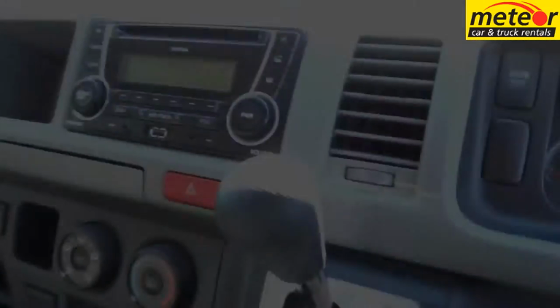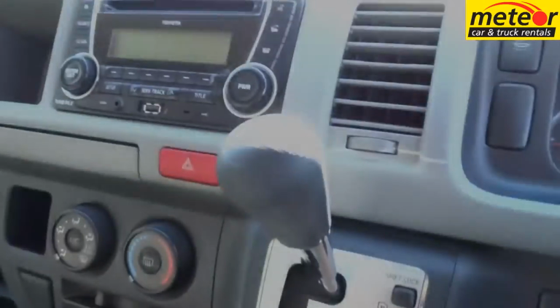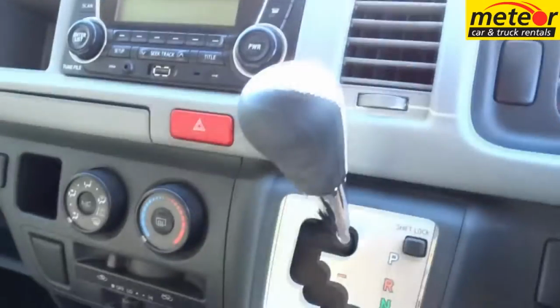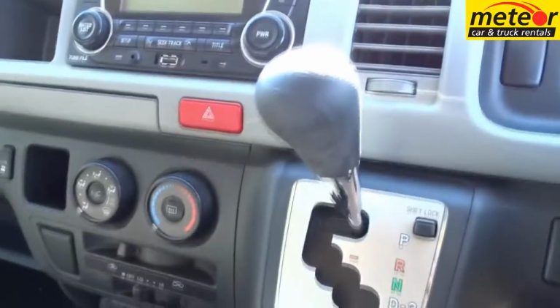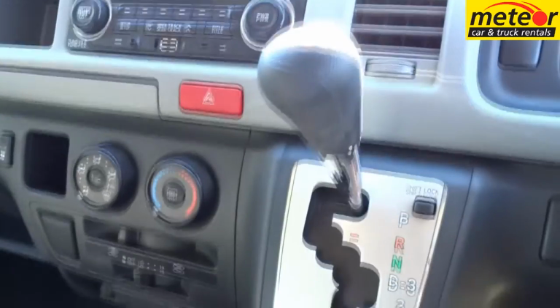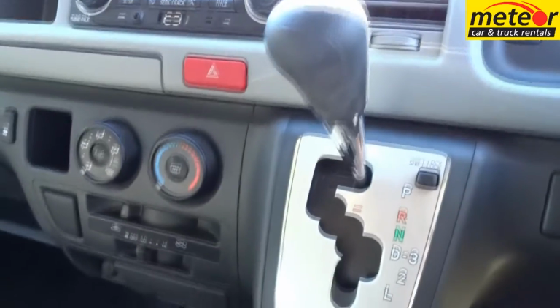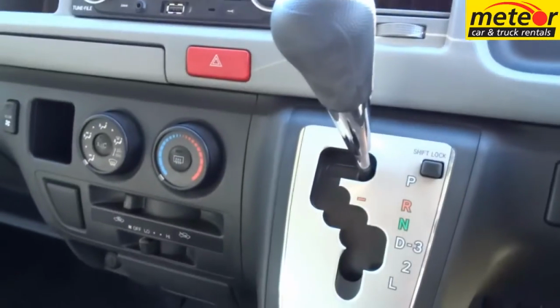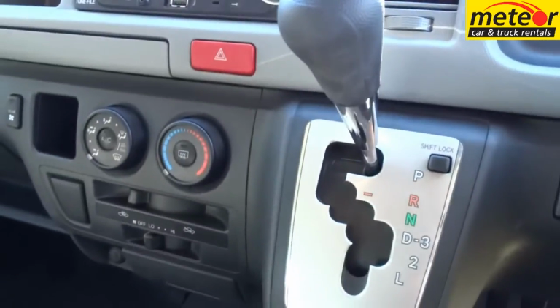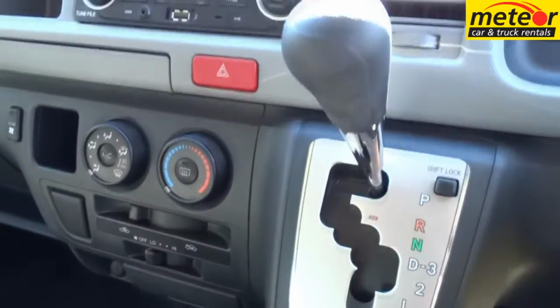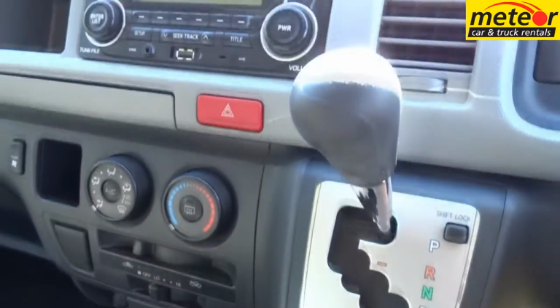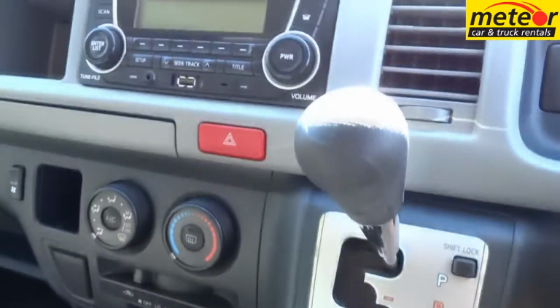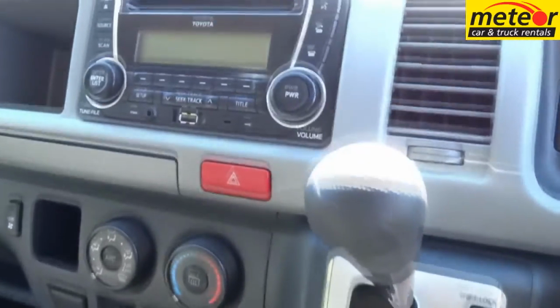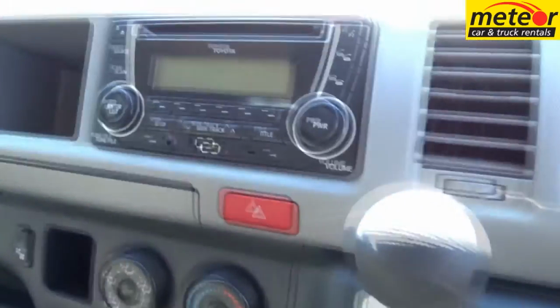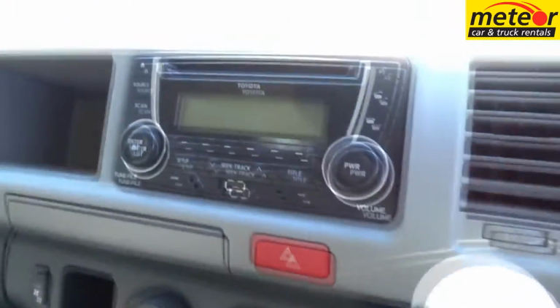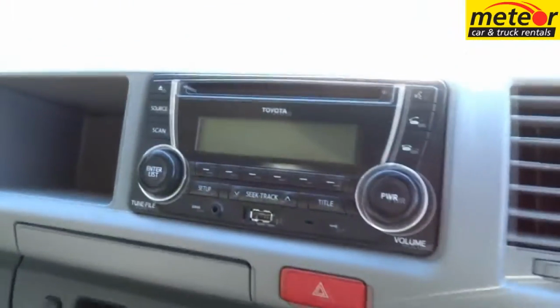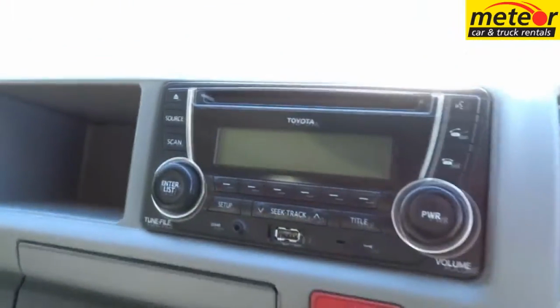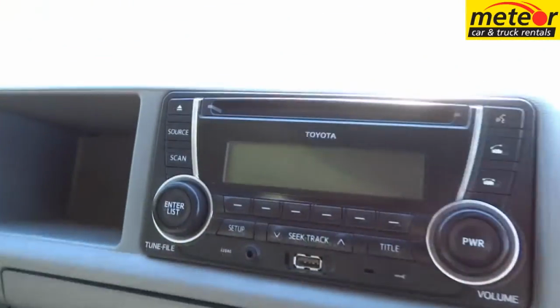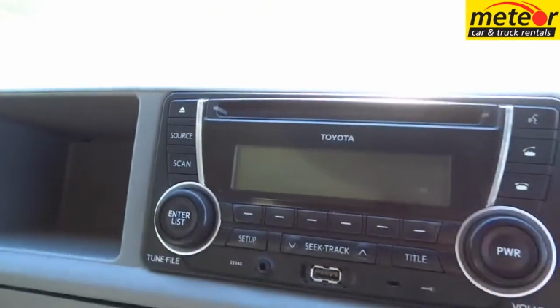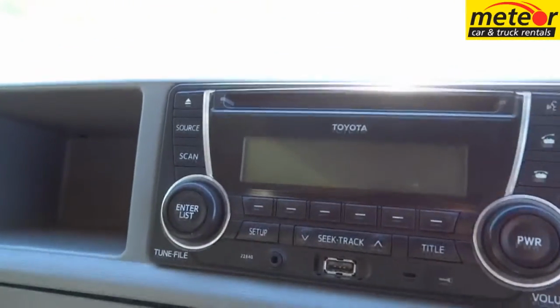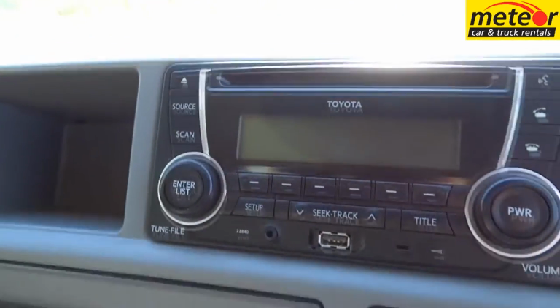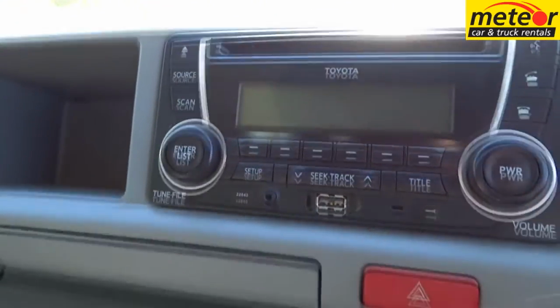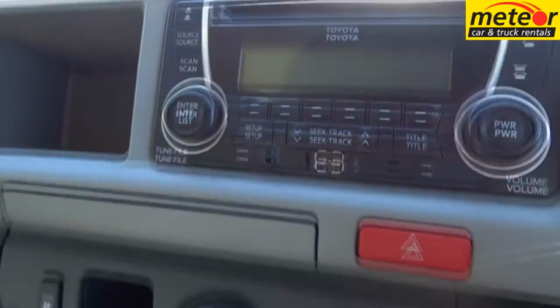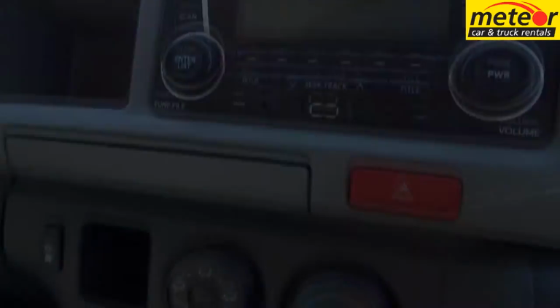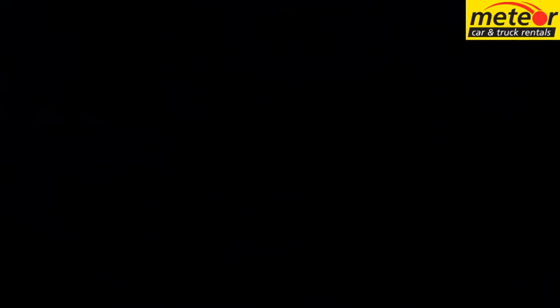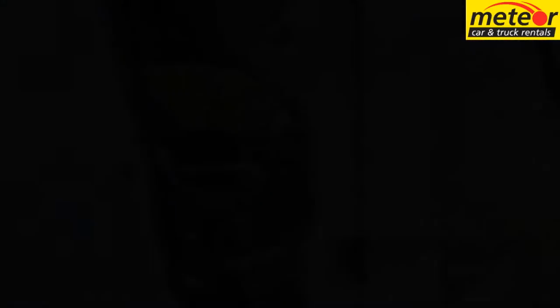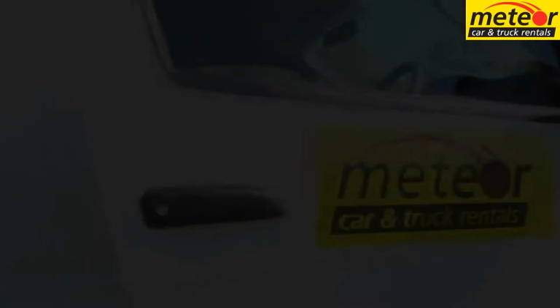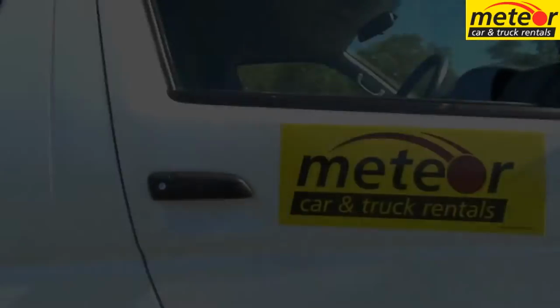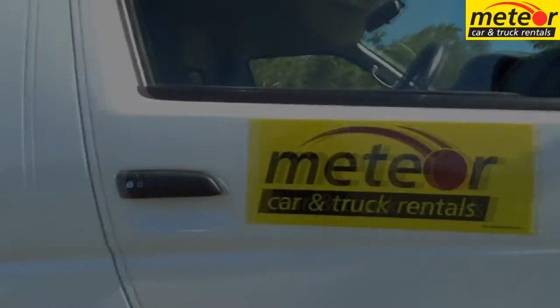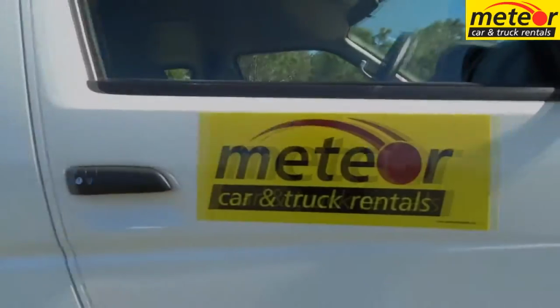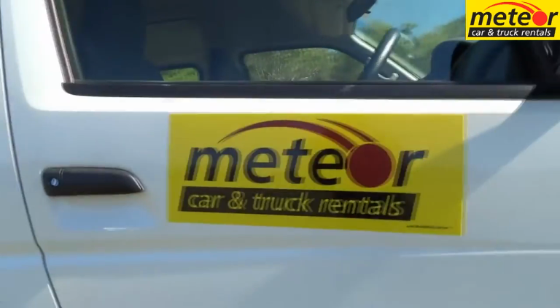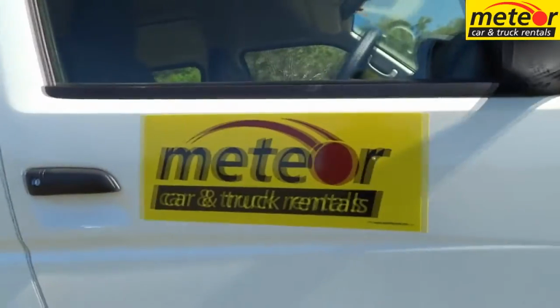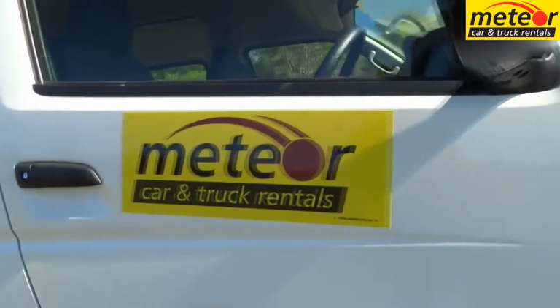Toyota Commuter 12 seat minibuses from Meteor — perfect for larger groups and supporting teams.